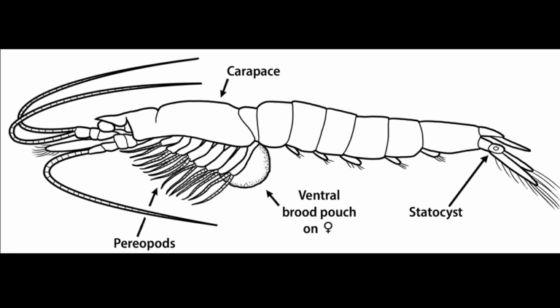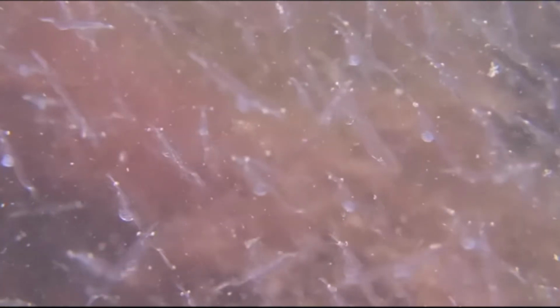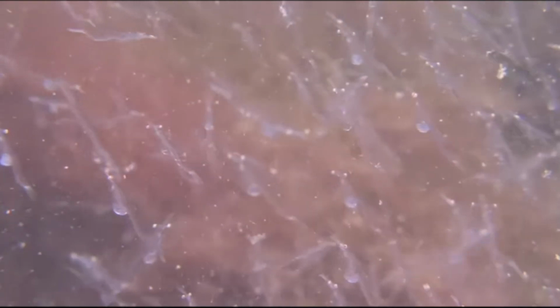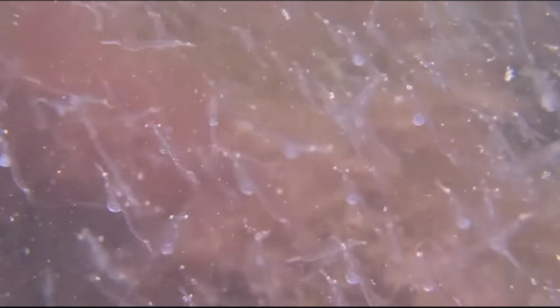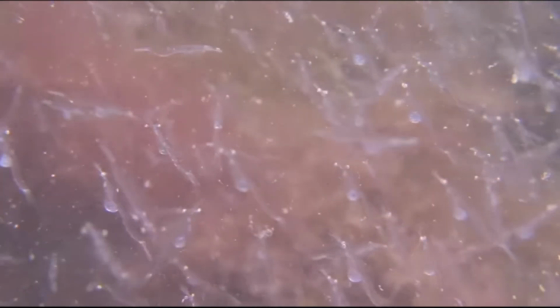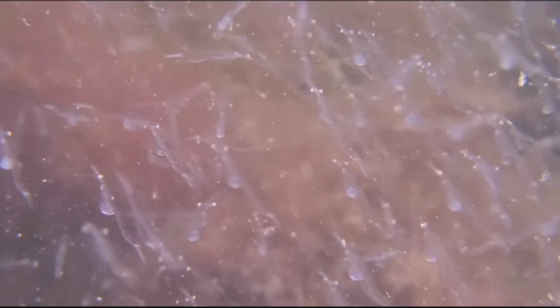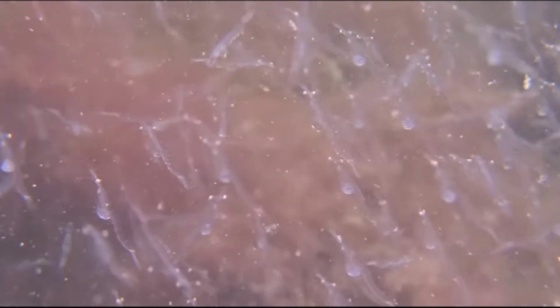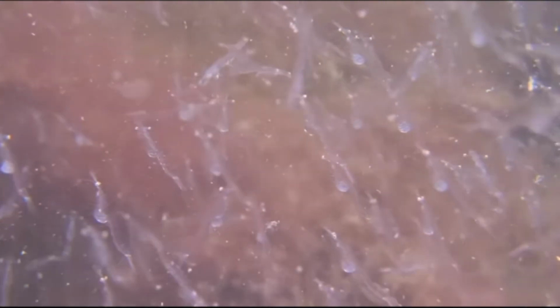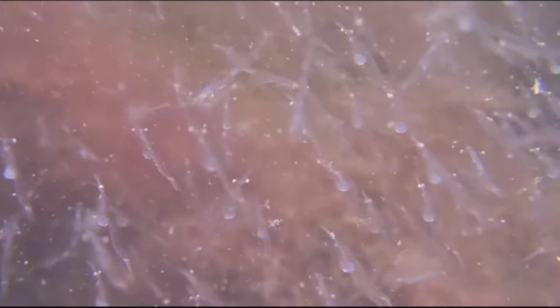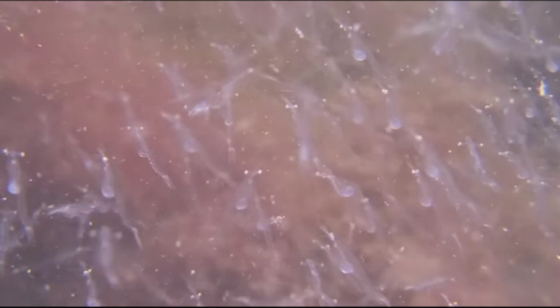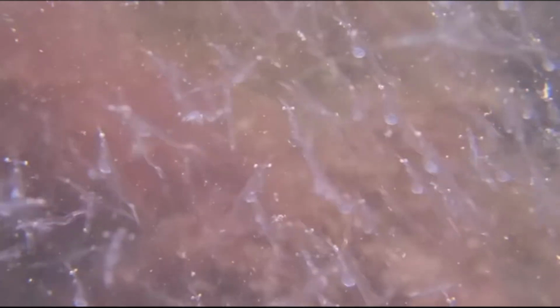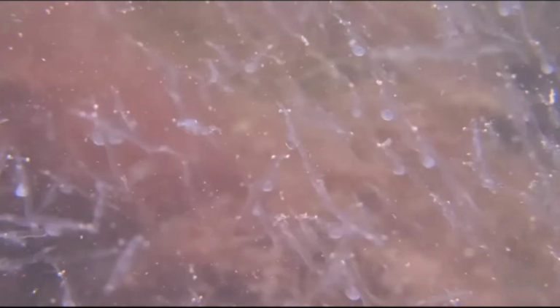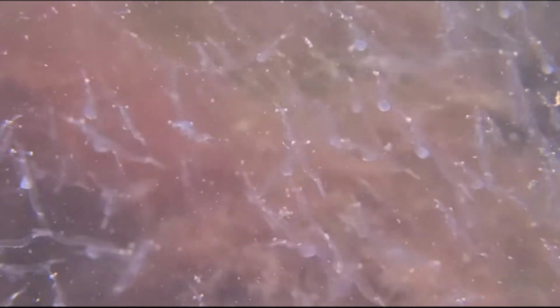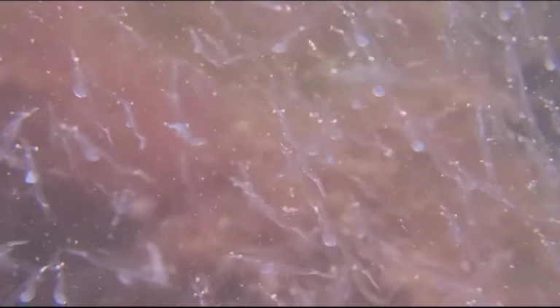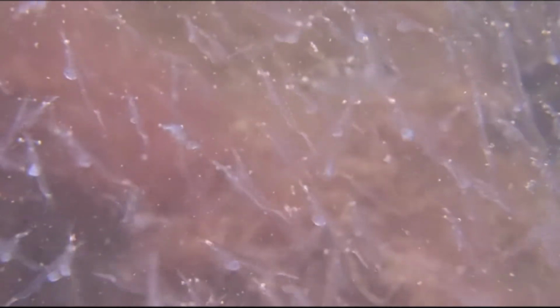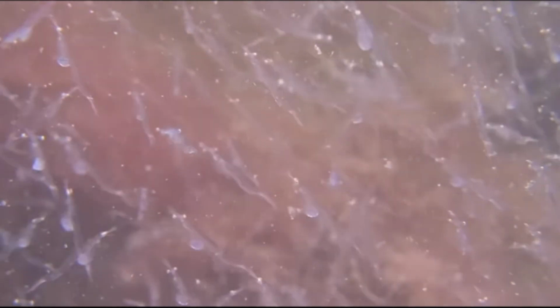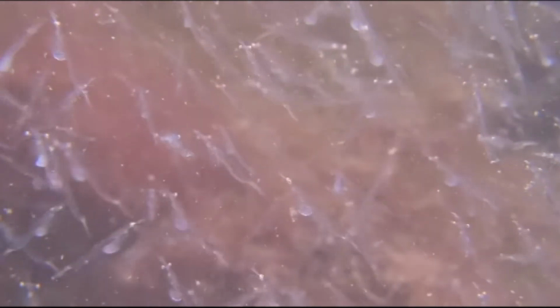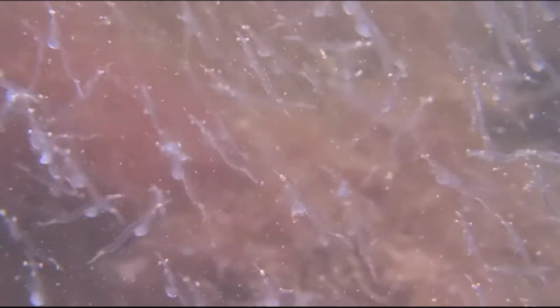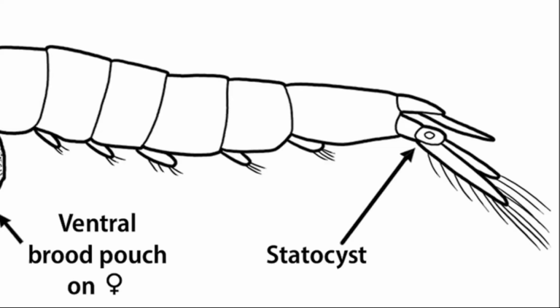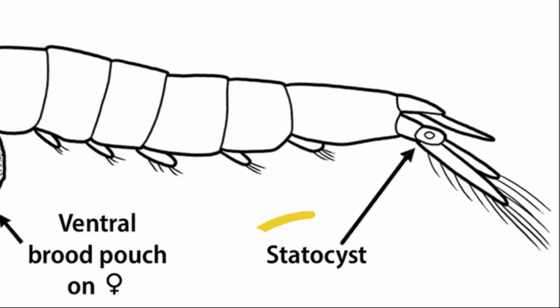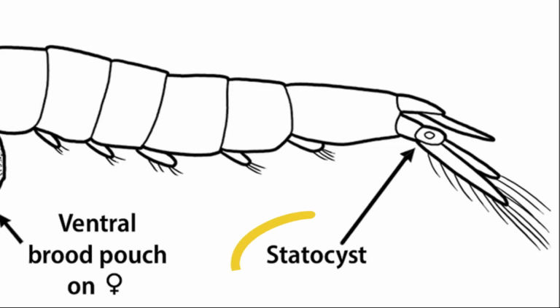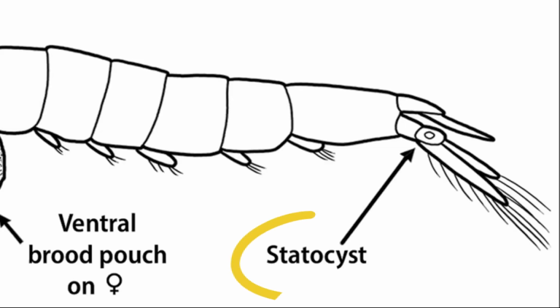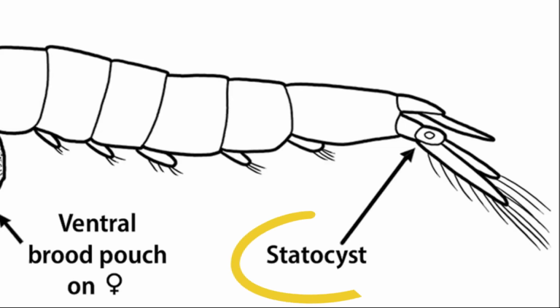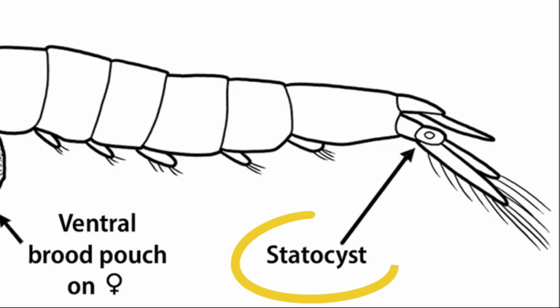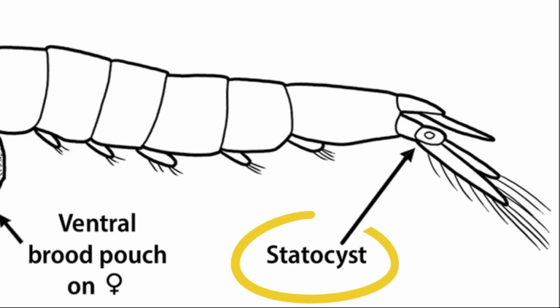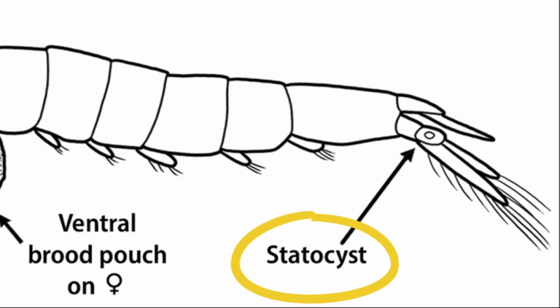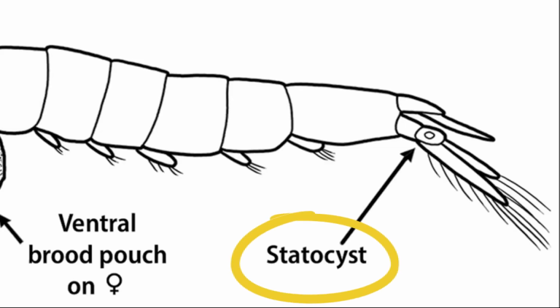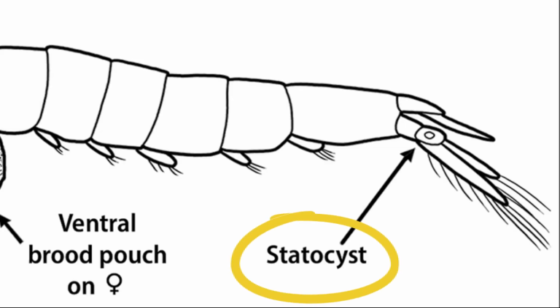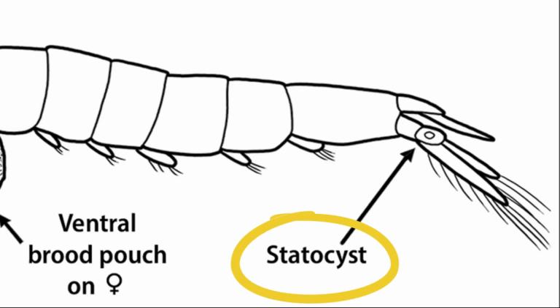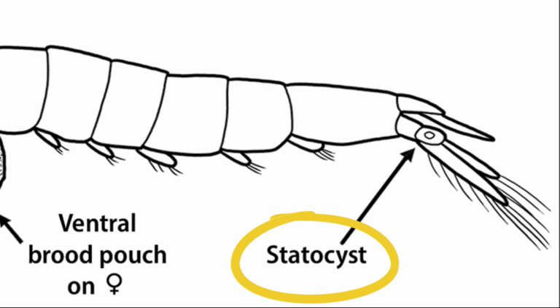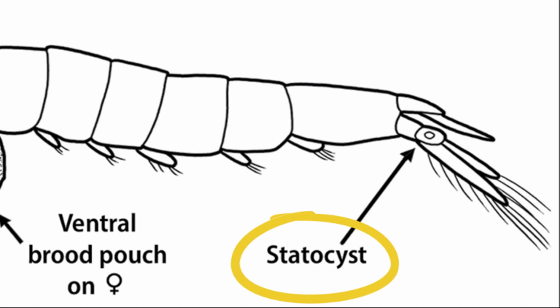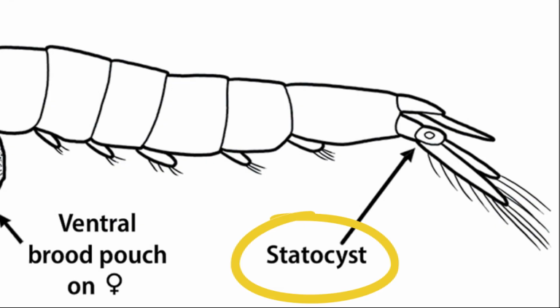Most opossum shrimp possess a specialized balance organ called the statocyst, located on their tail fan.